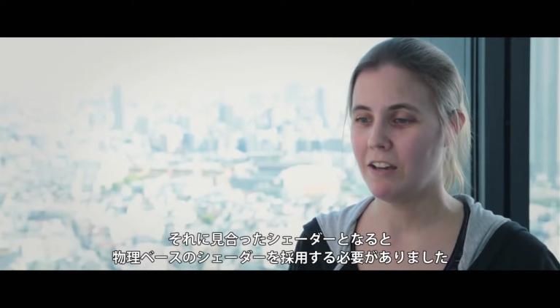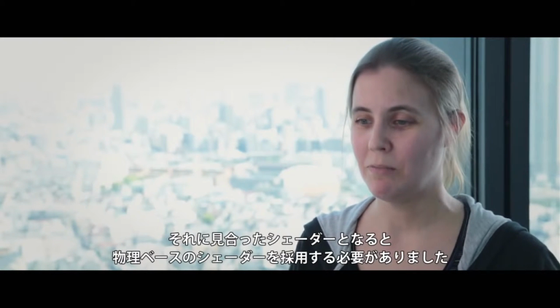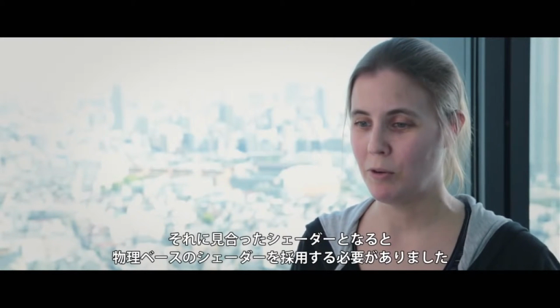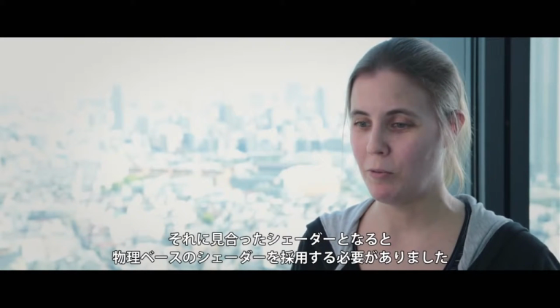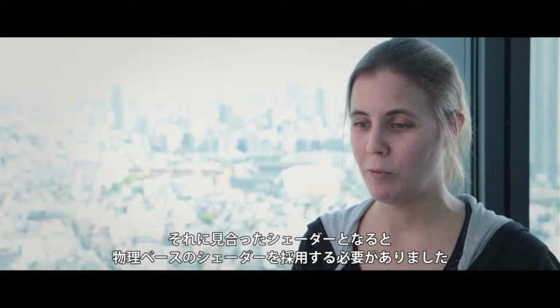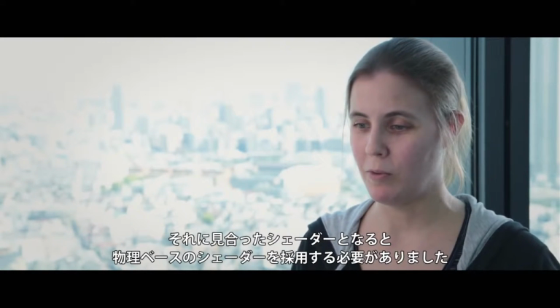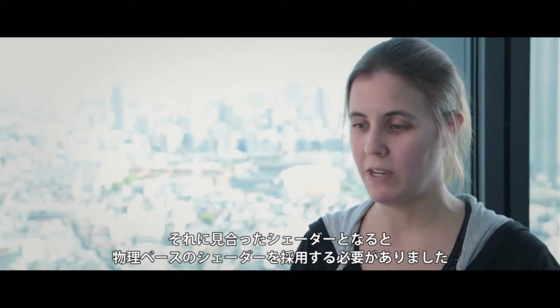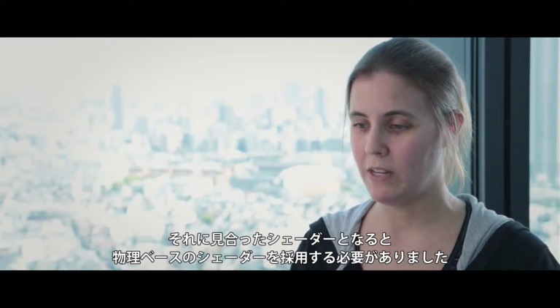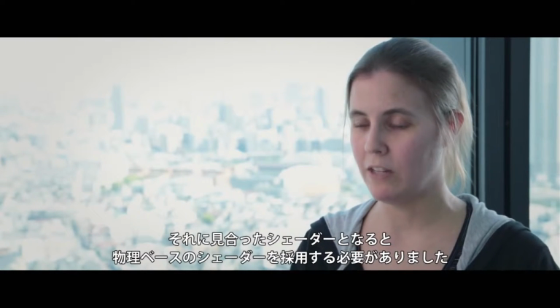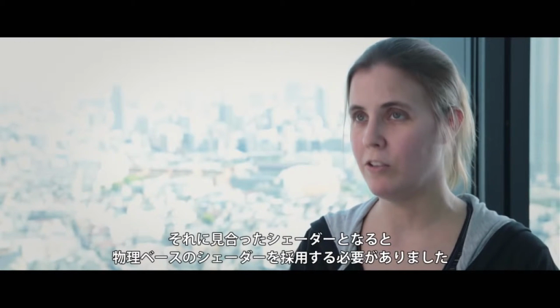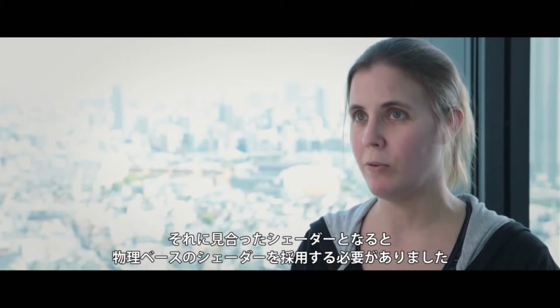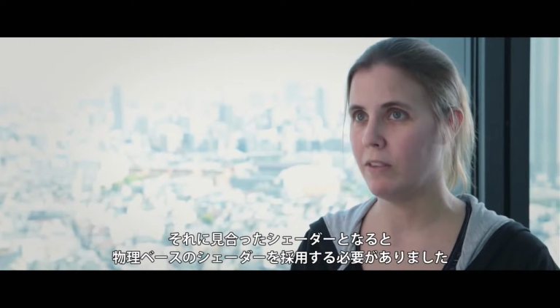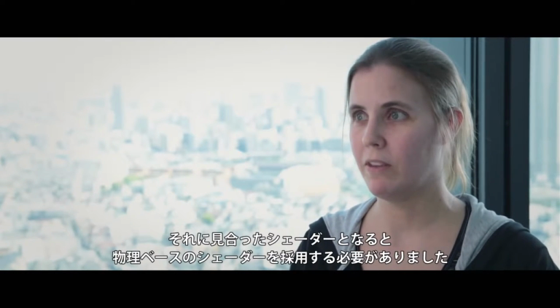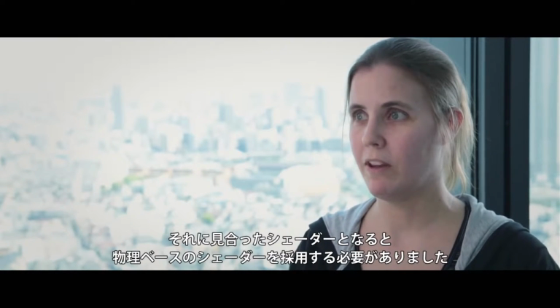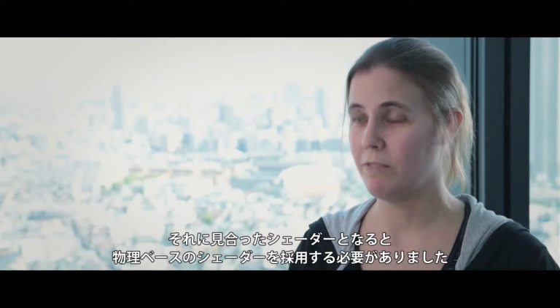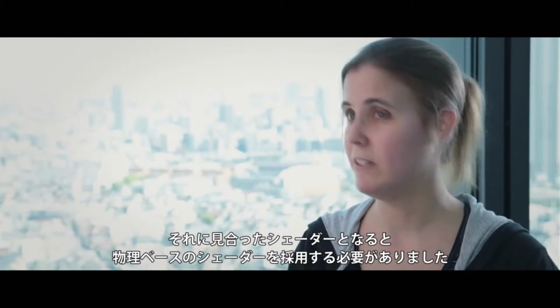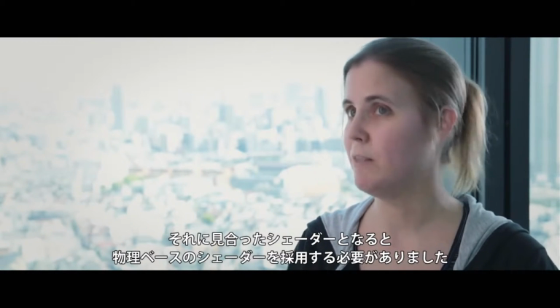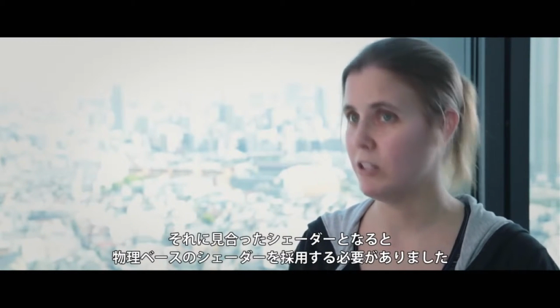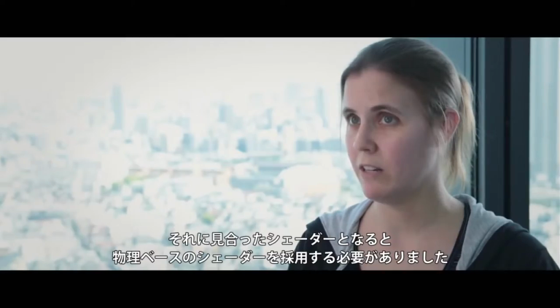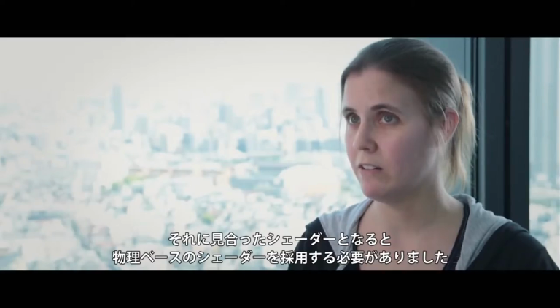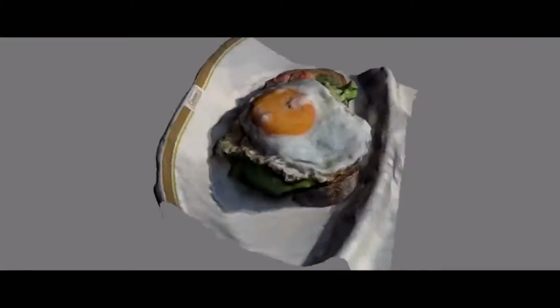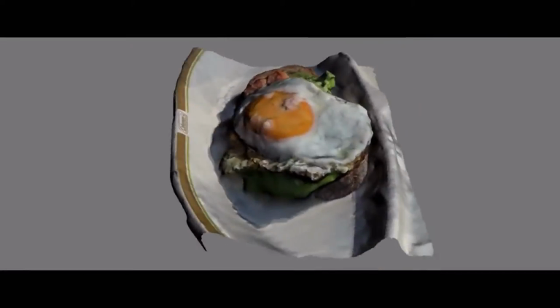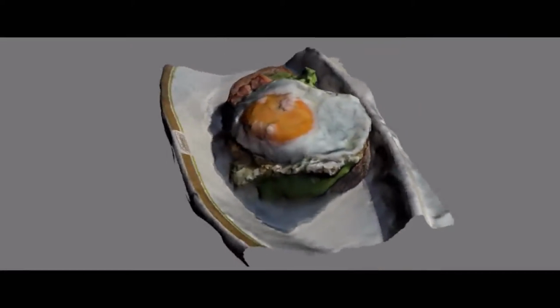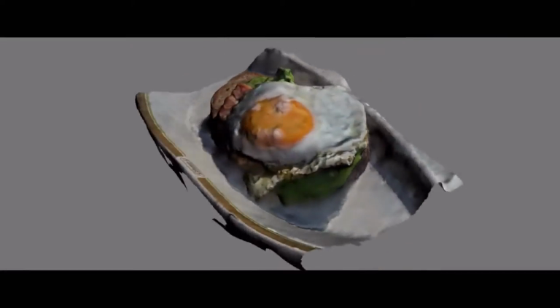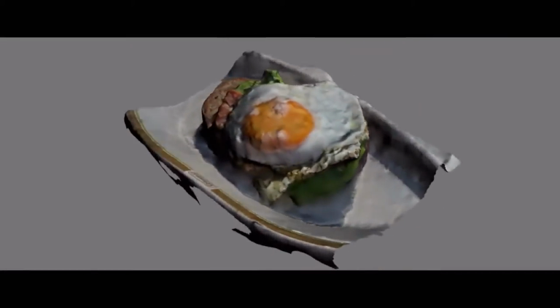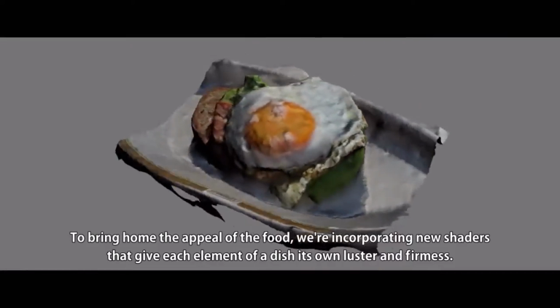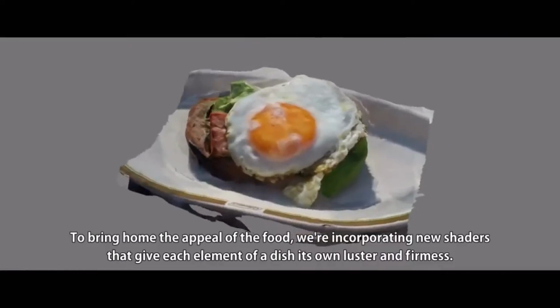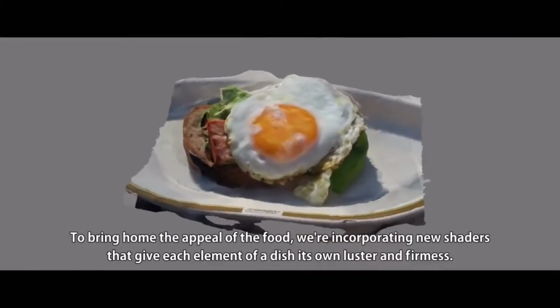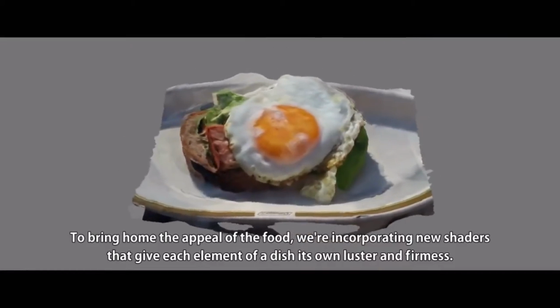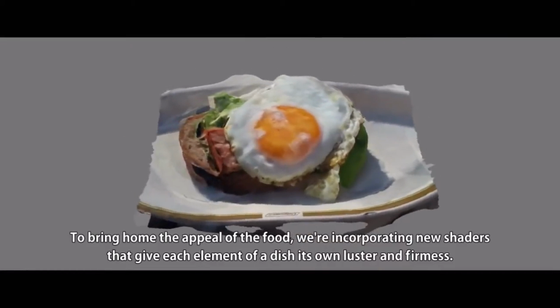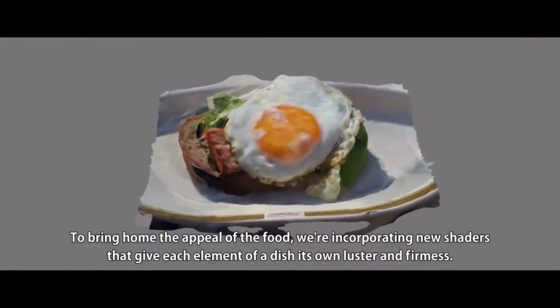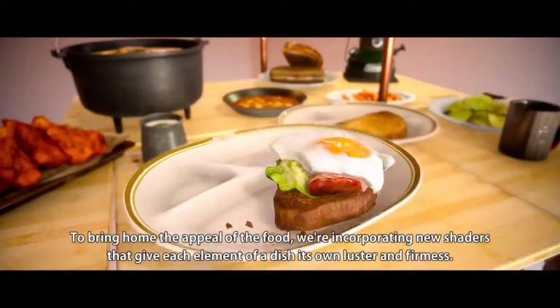So we needed to go with physically based shaders.